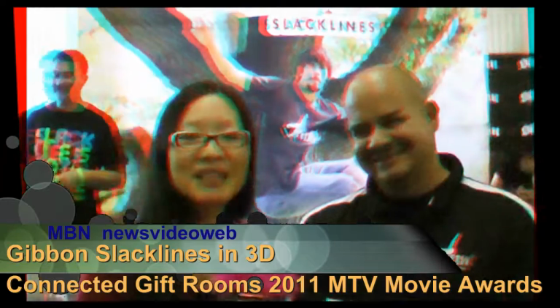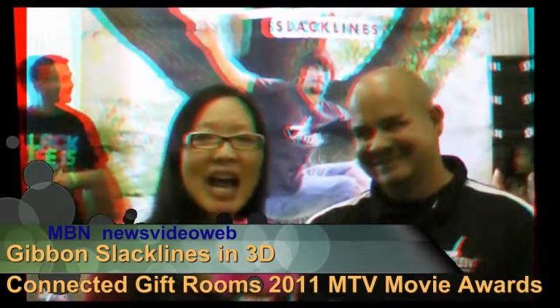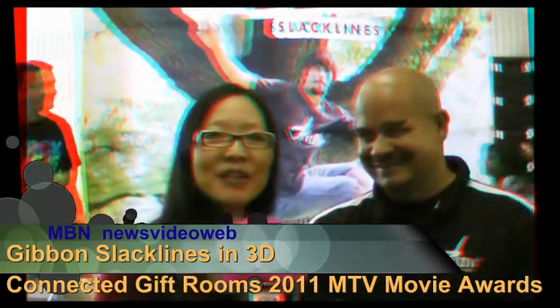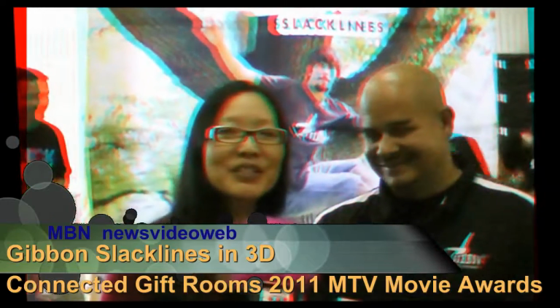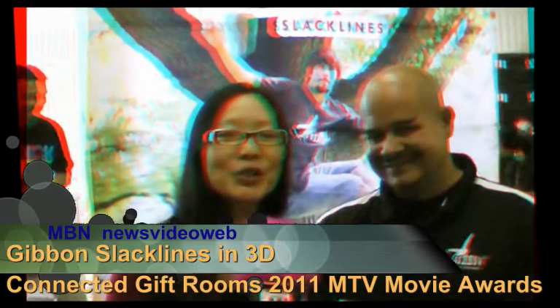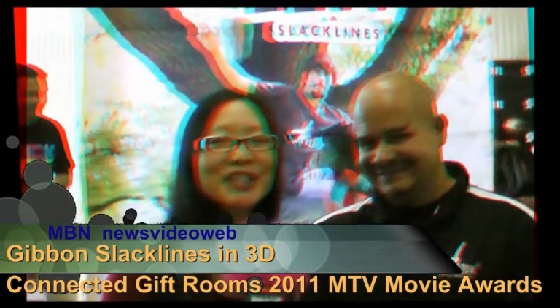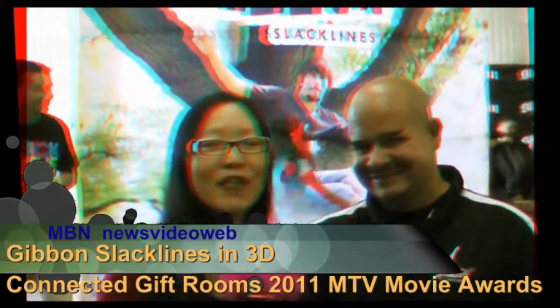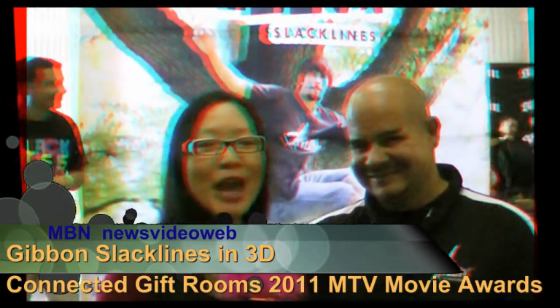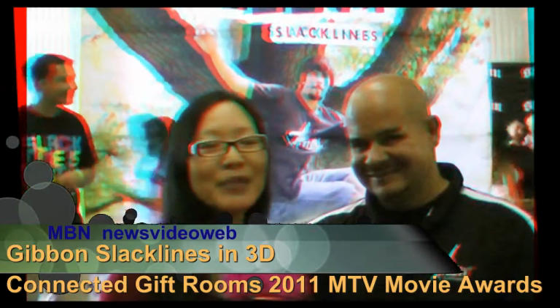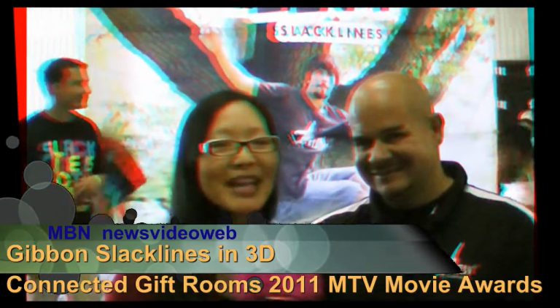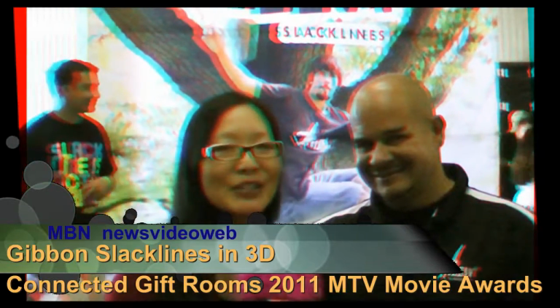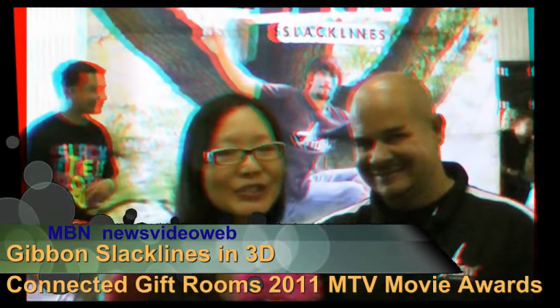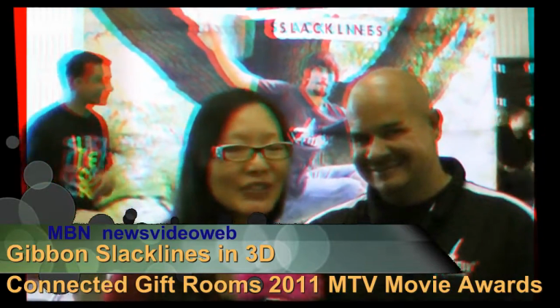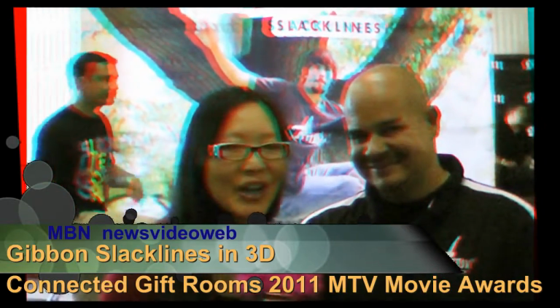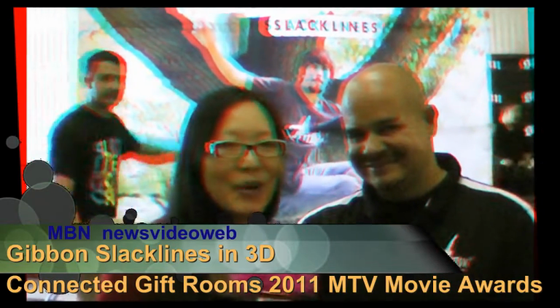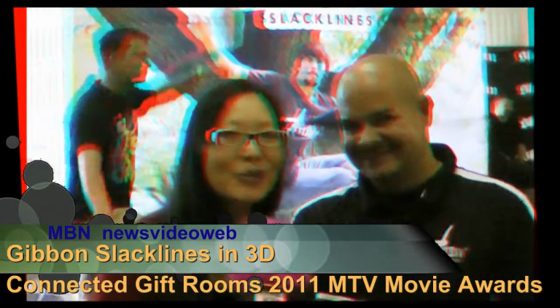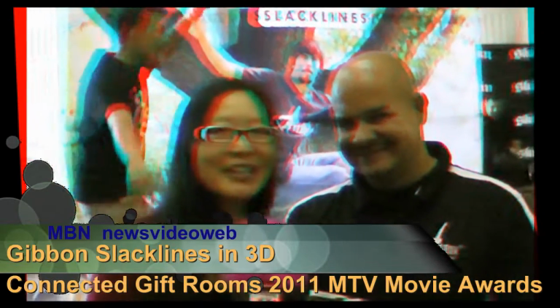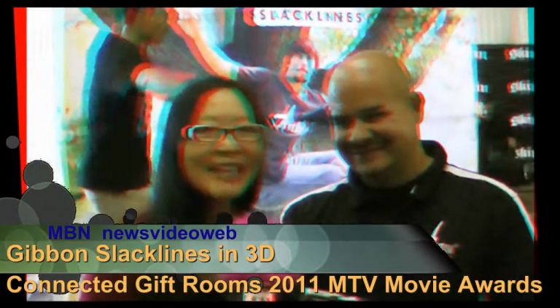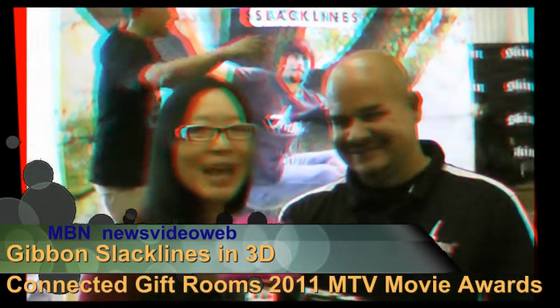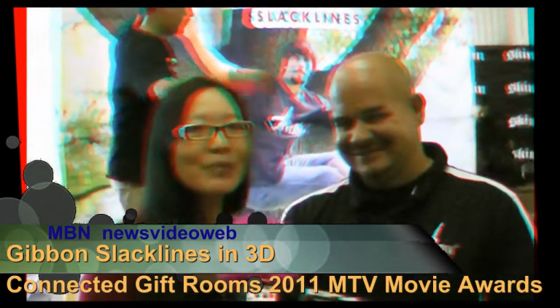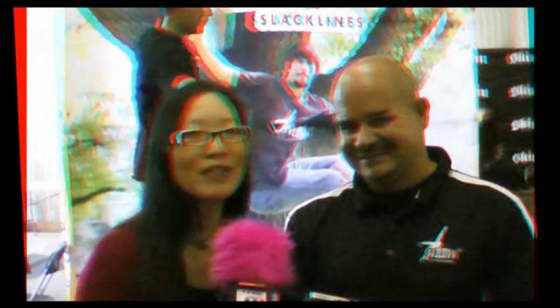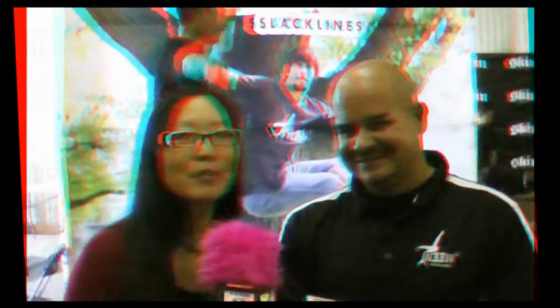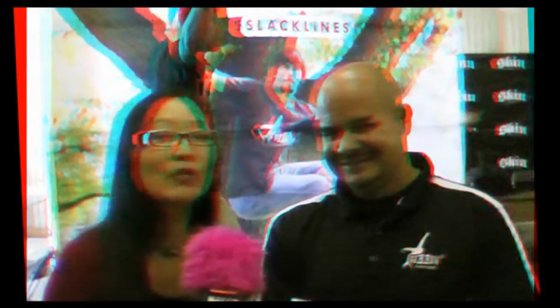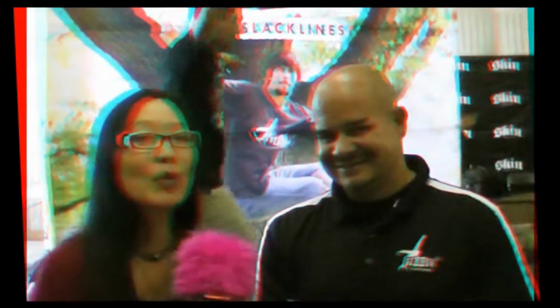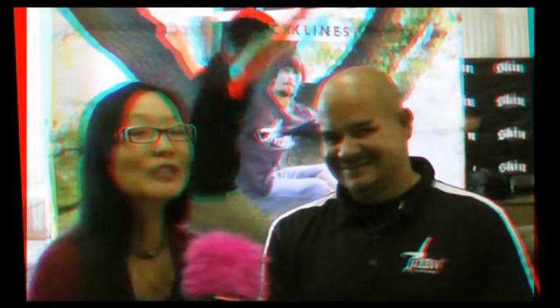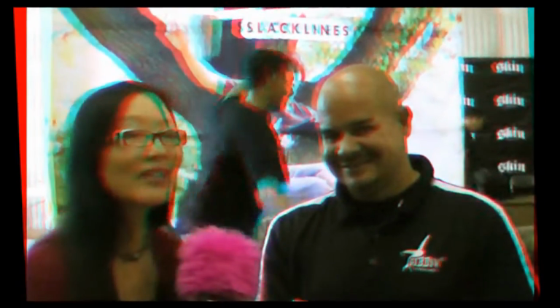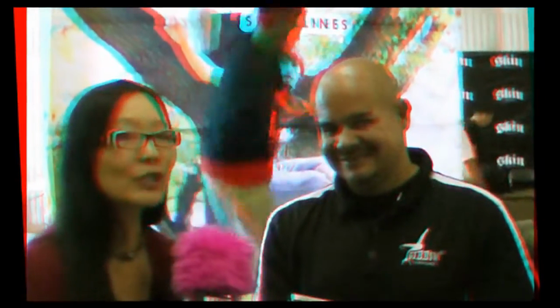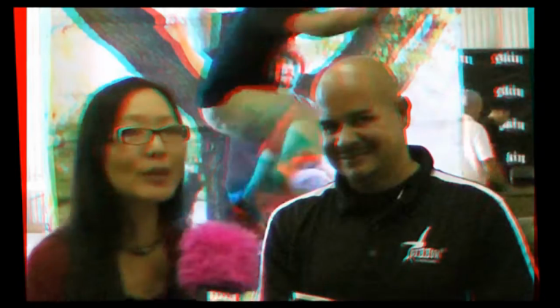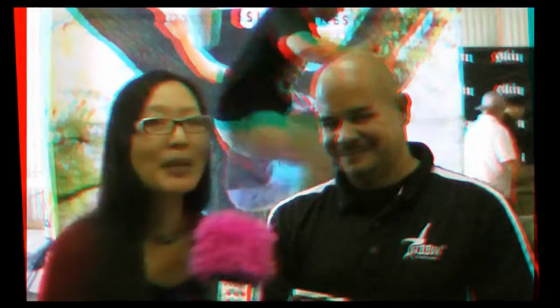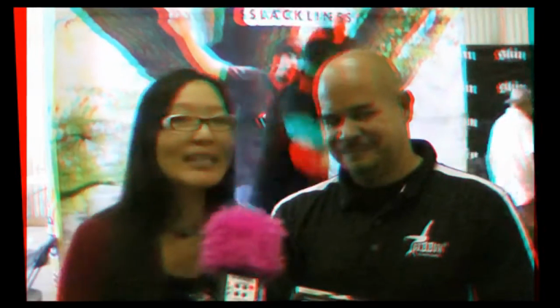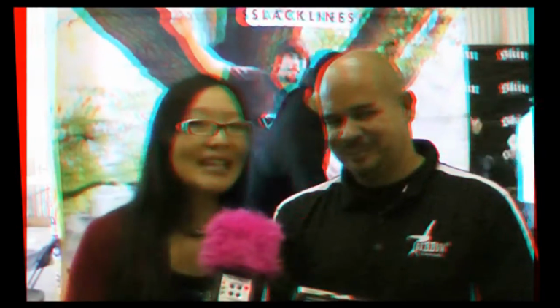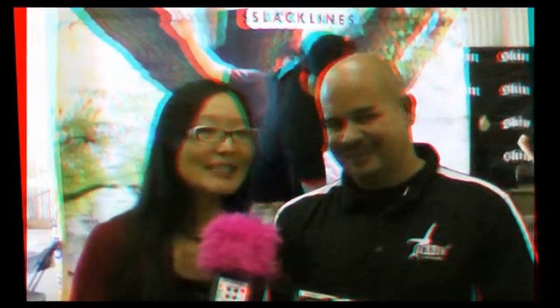Hello, this is Joyce Chow for MBNA News Video Web. We're here at the MTV Movie Awards Gifting Suite by Connected.